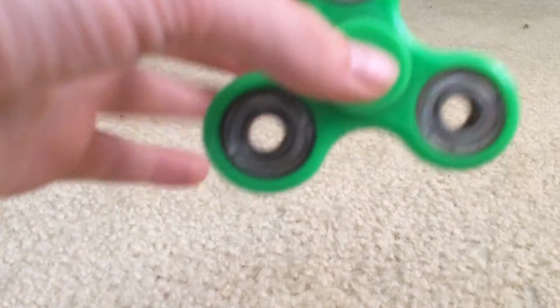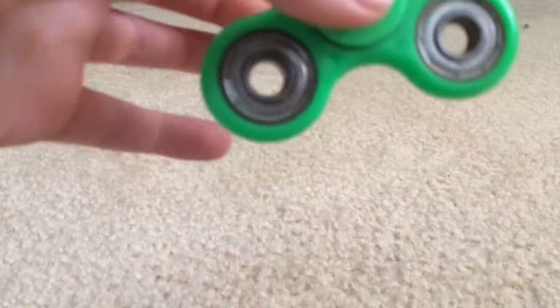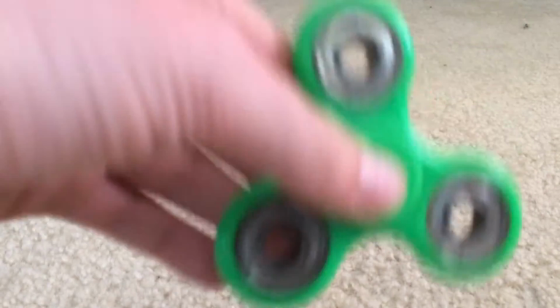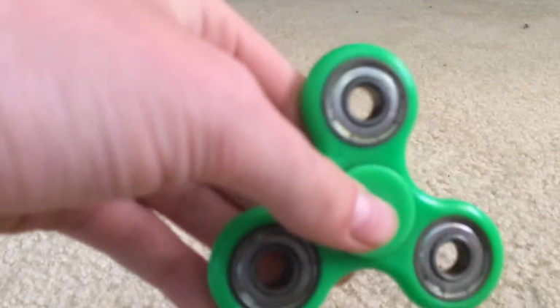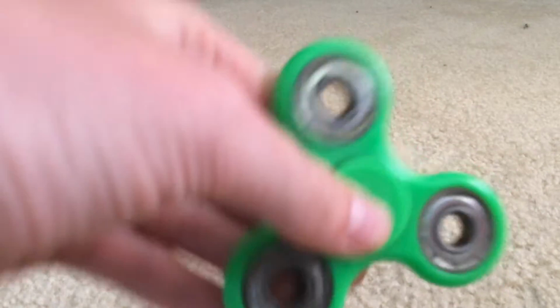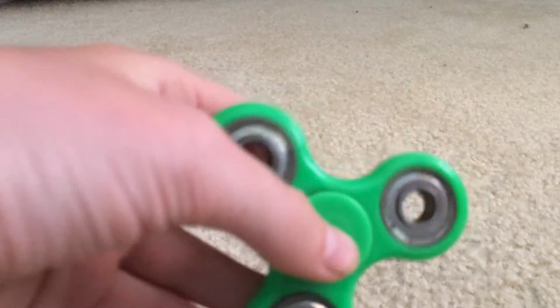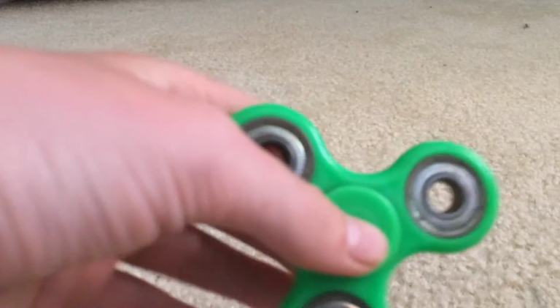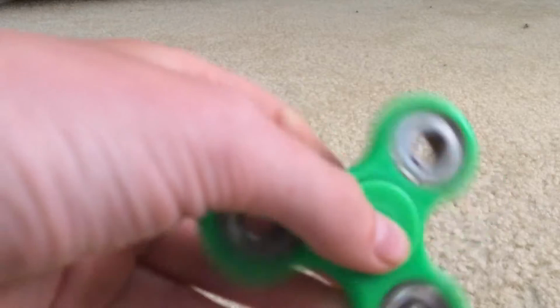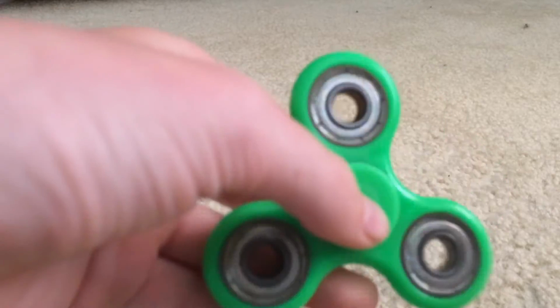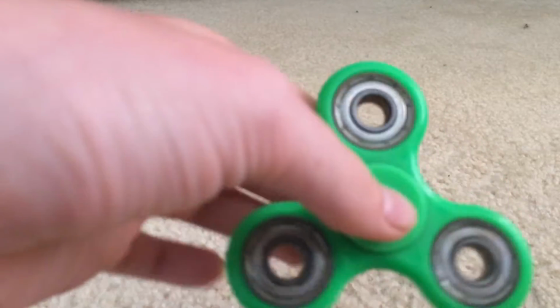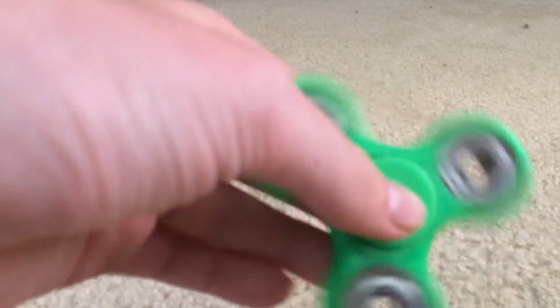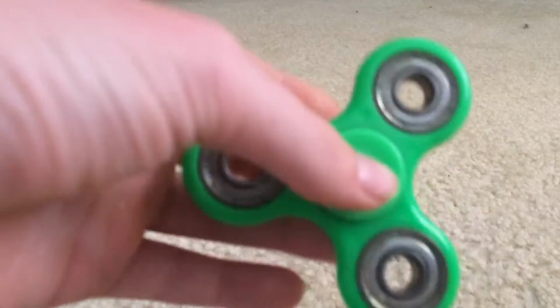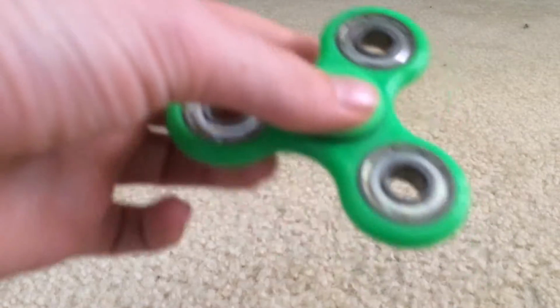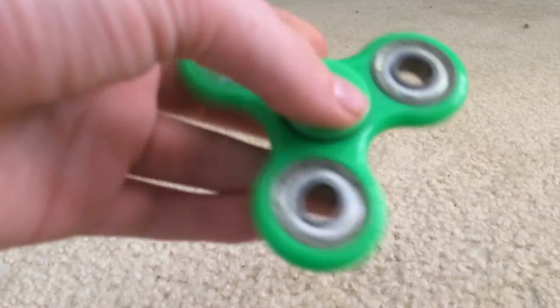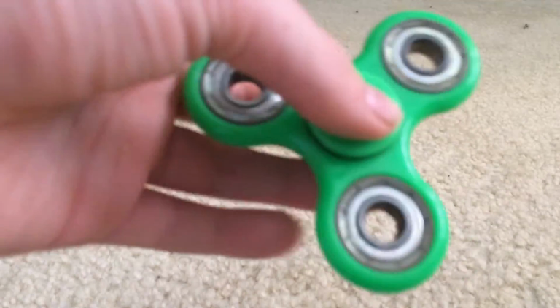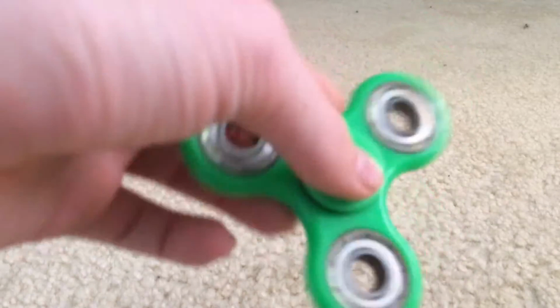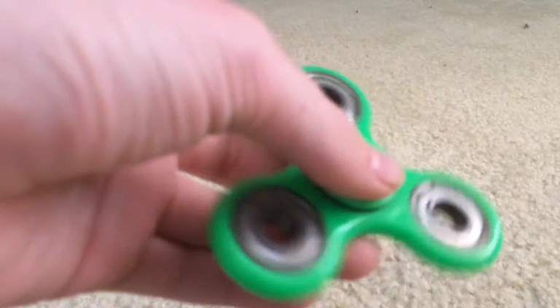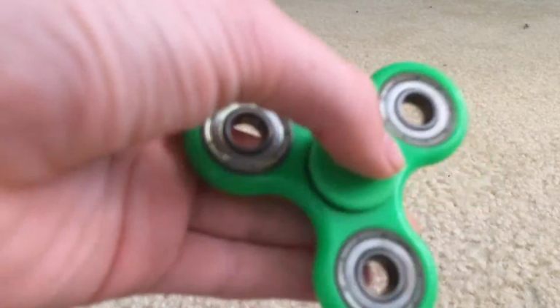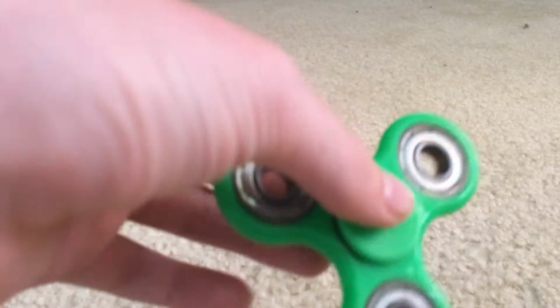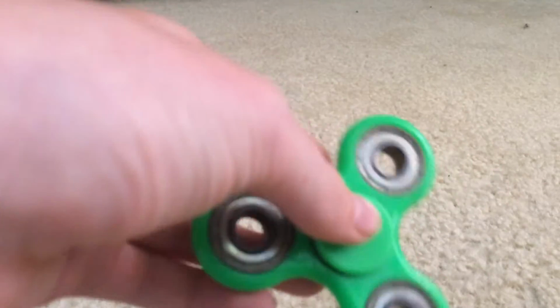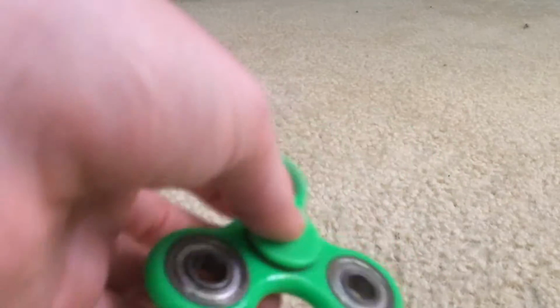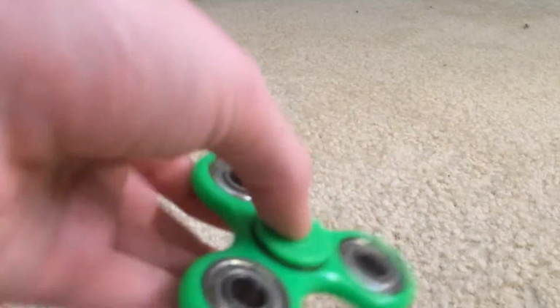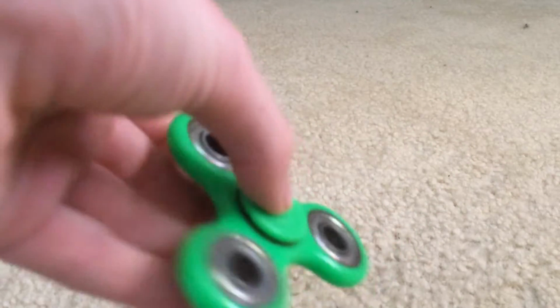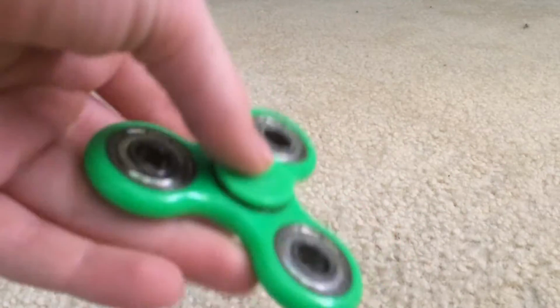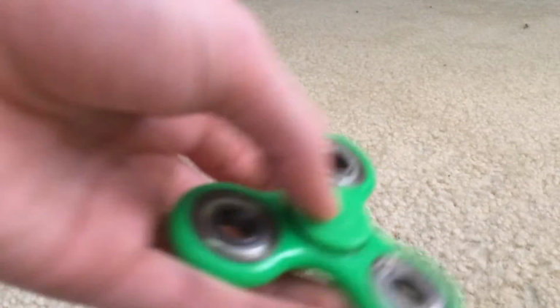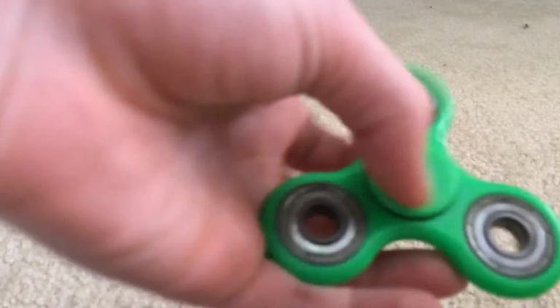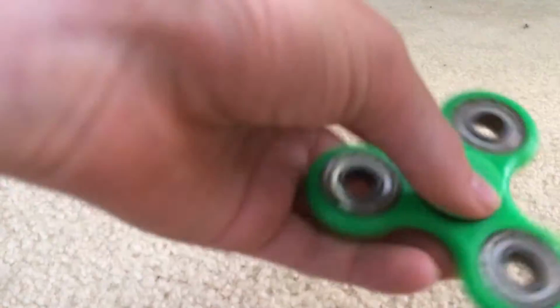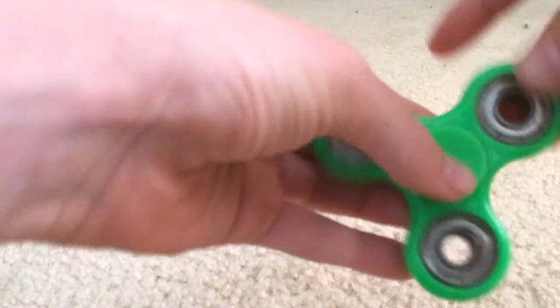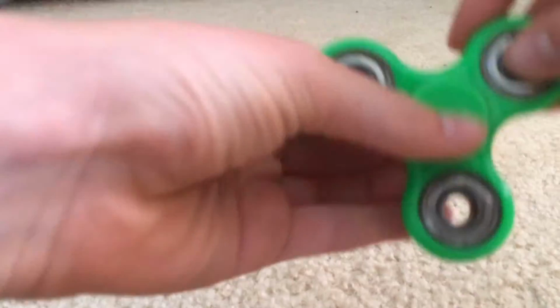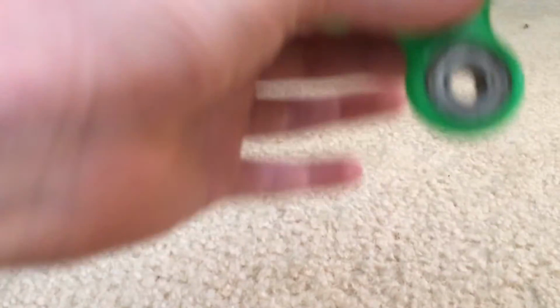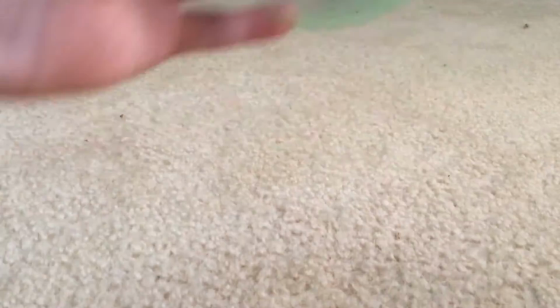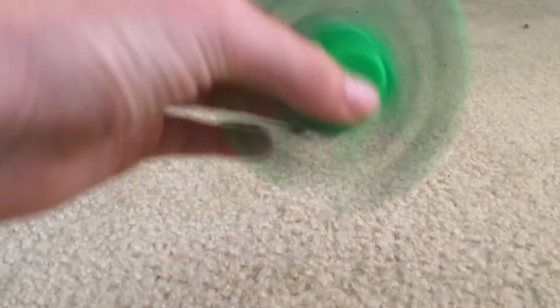I spun it around for a few minutes and the noise went away — and it sounds like this now.